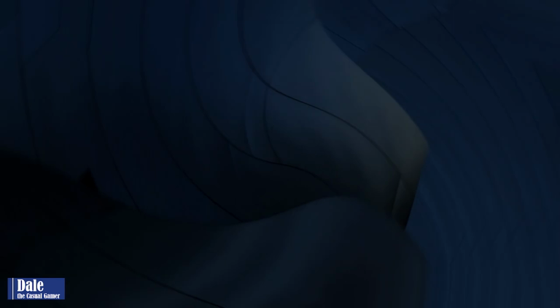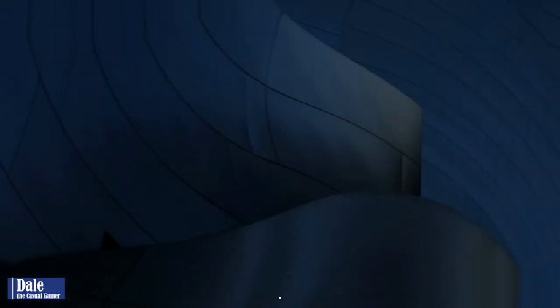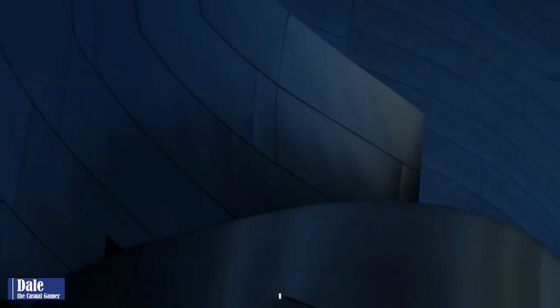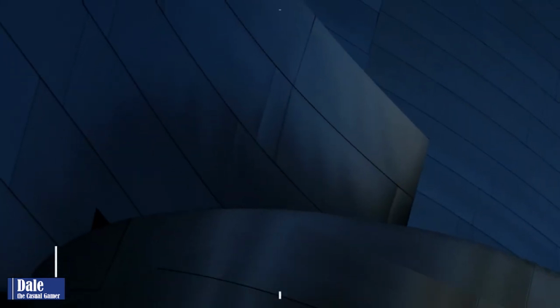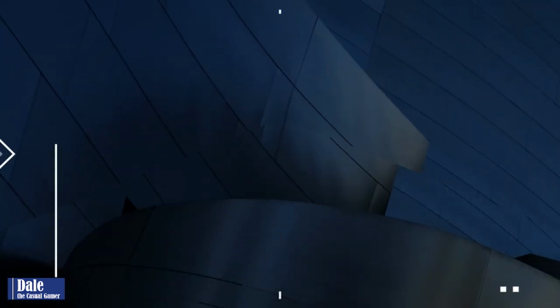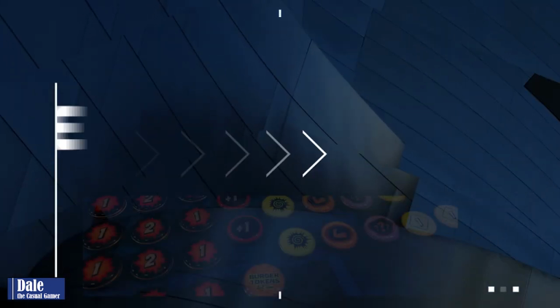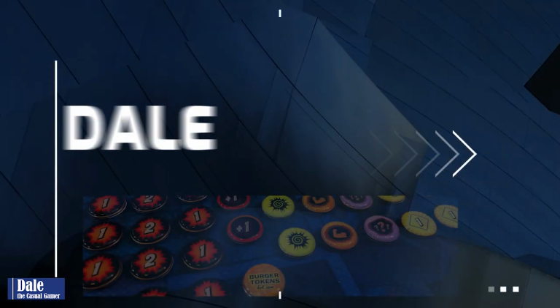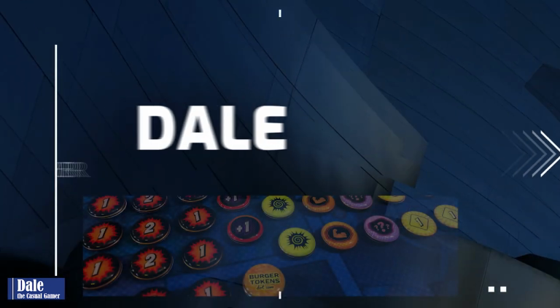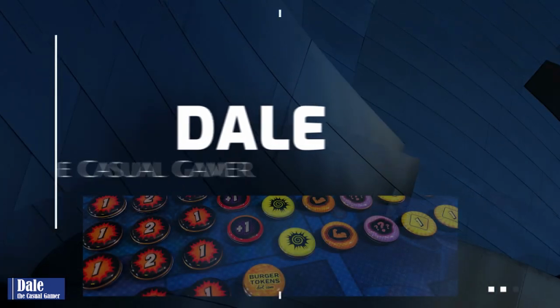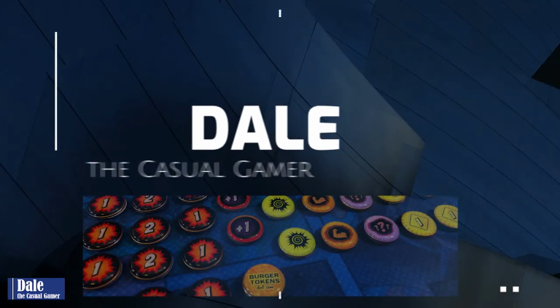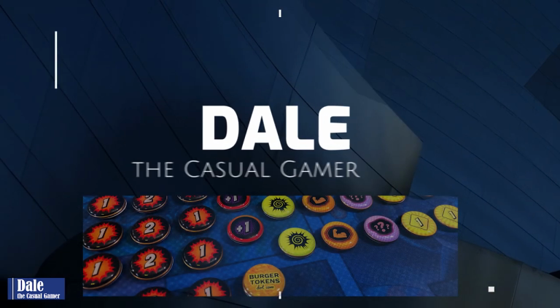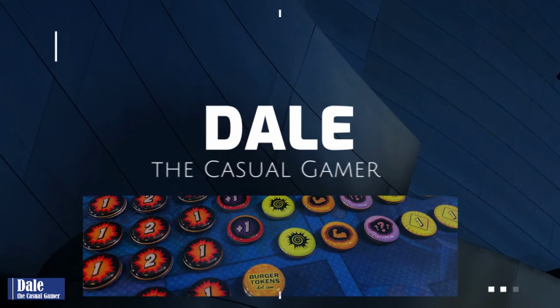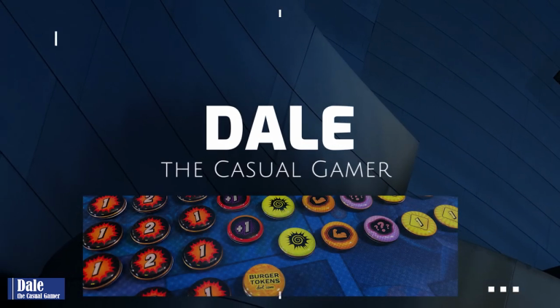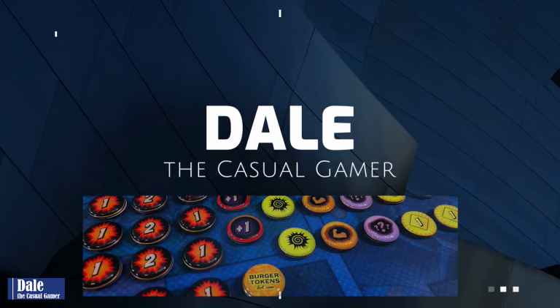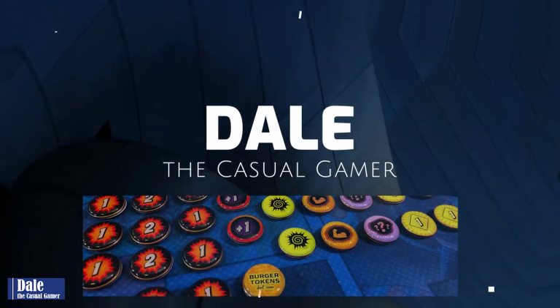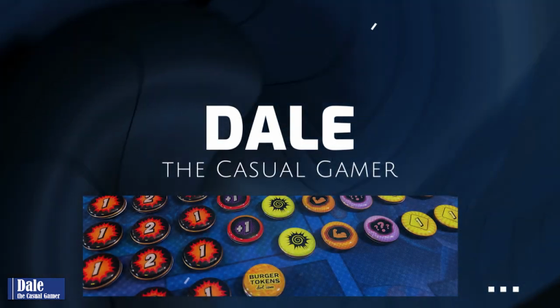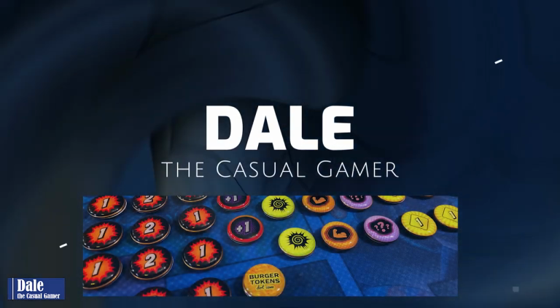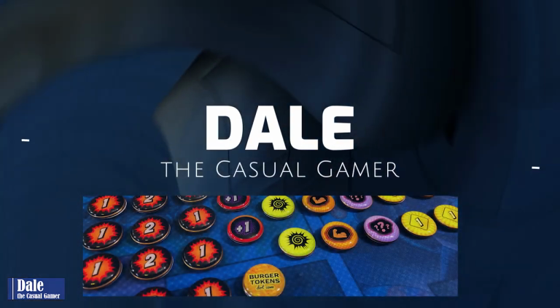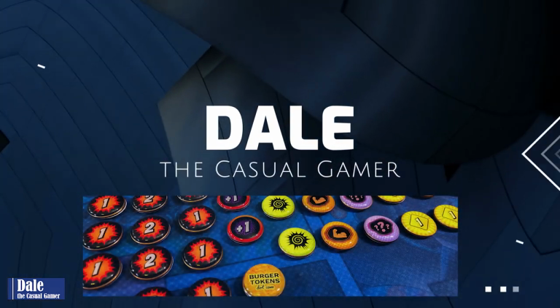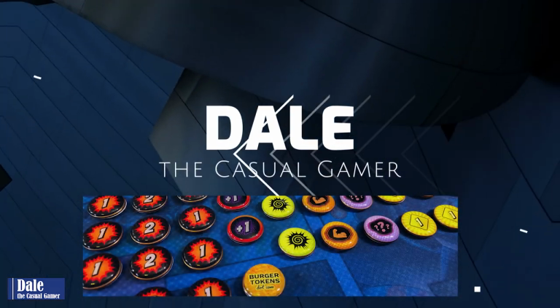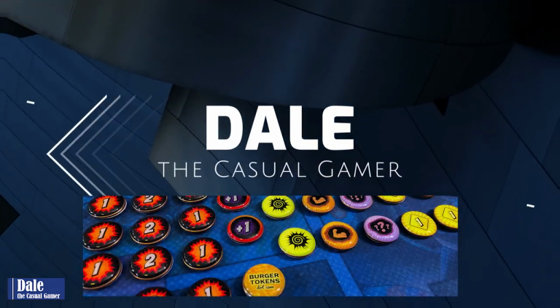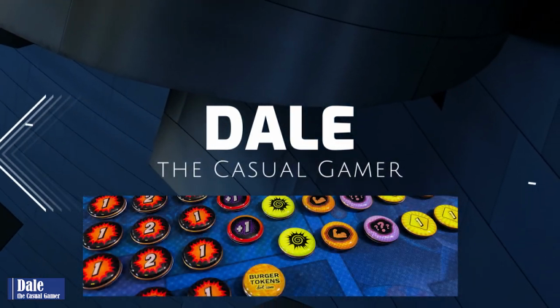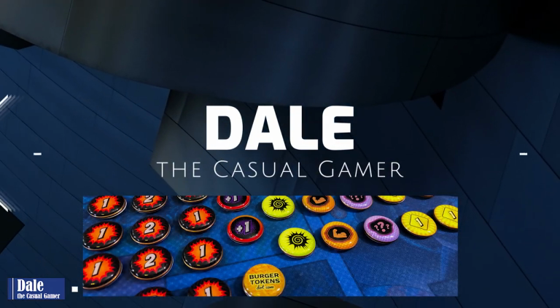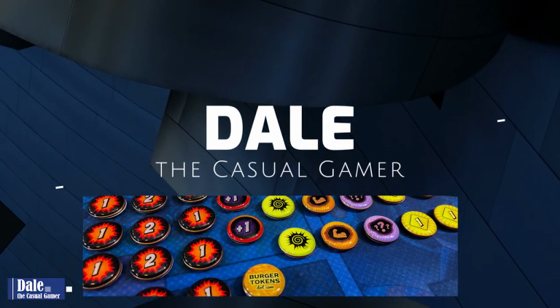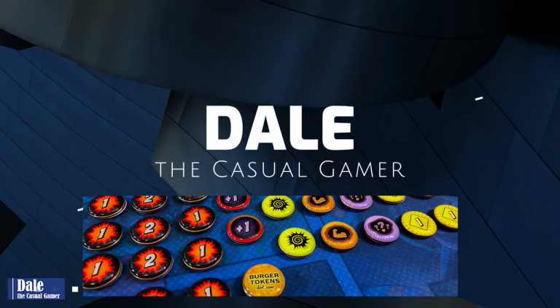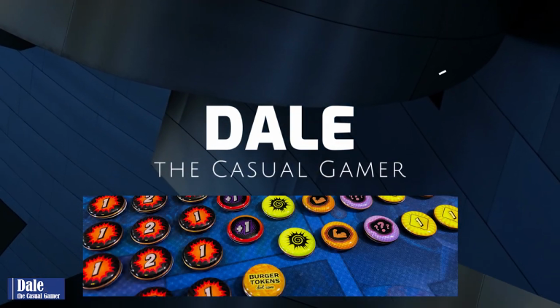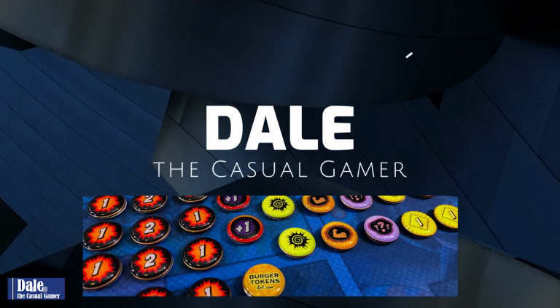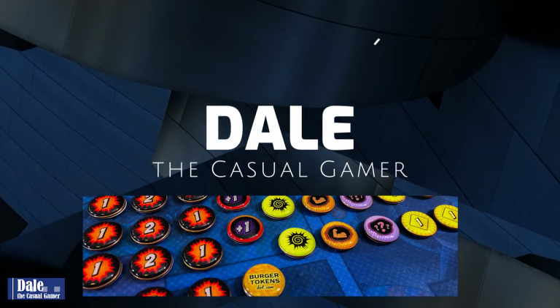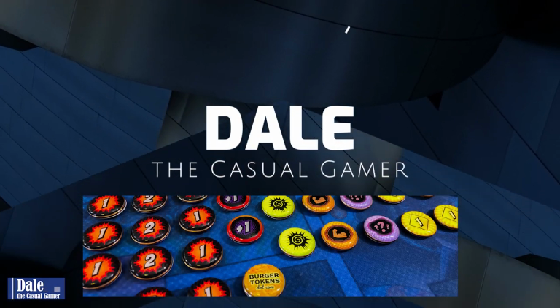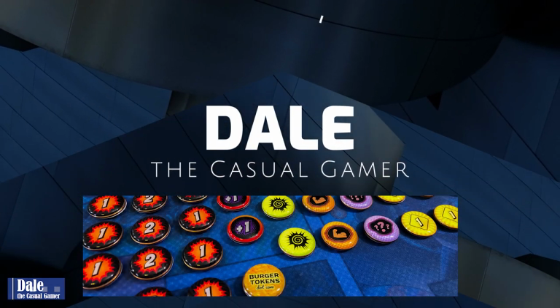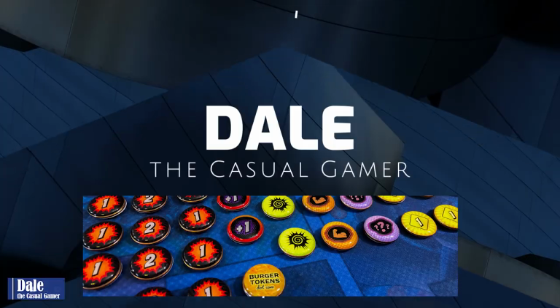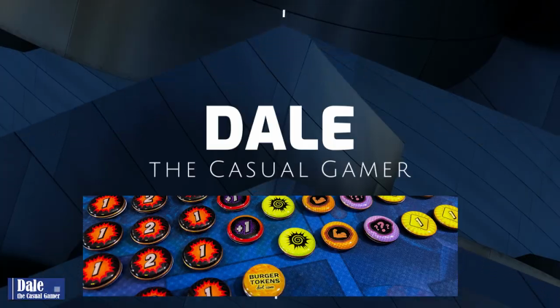Welcome. In this video, we're going to take a look at the Burger Tokens accessory for Marvel Champions, the card game.